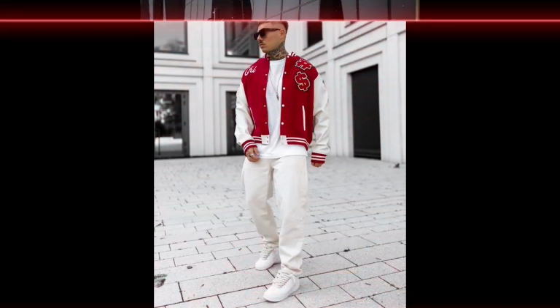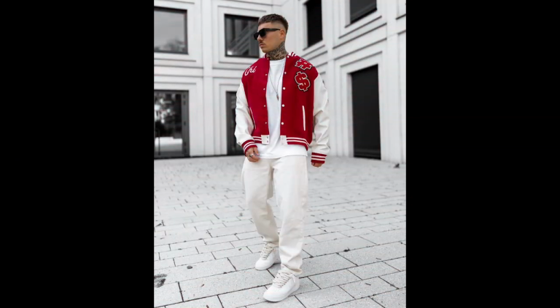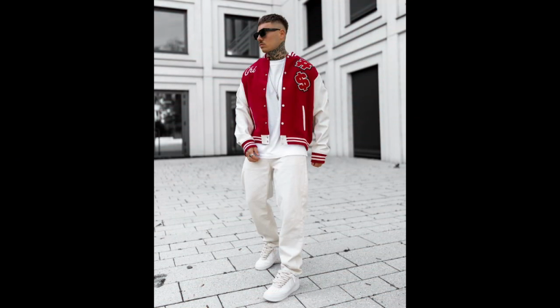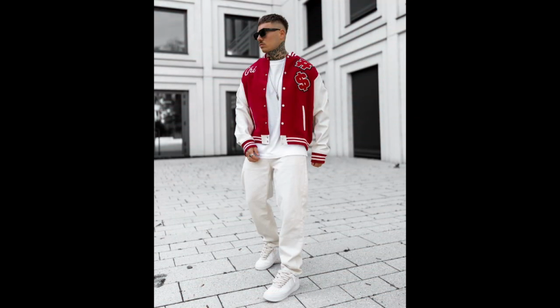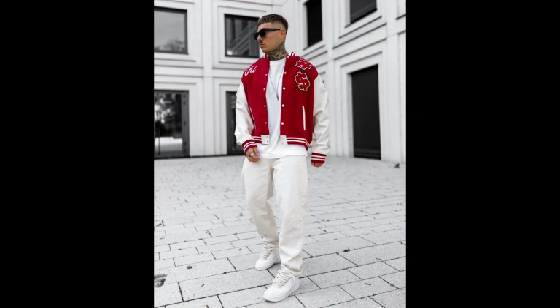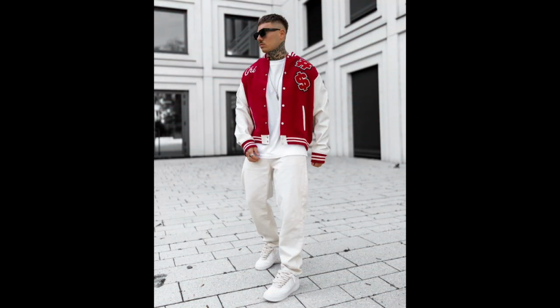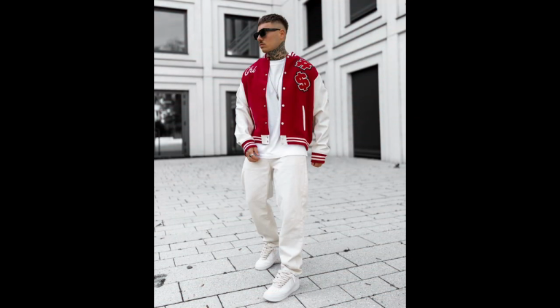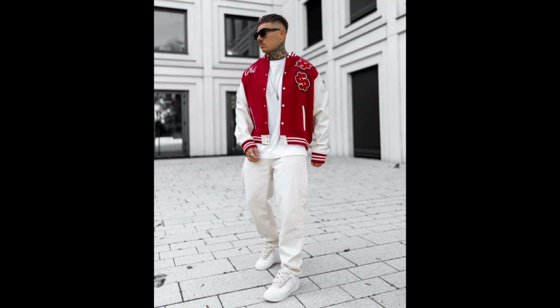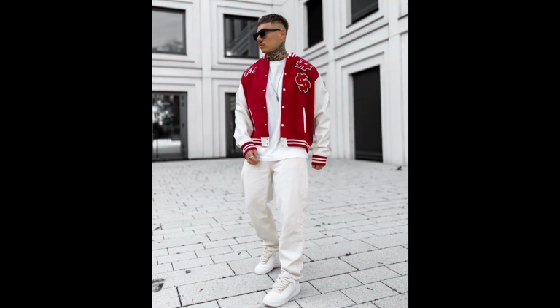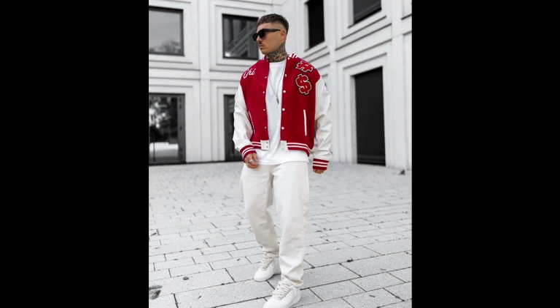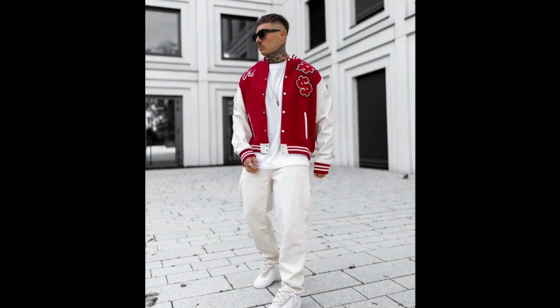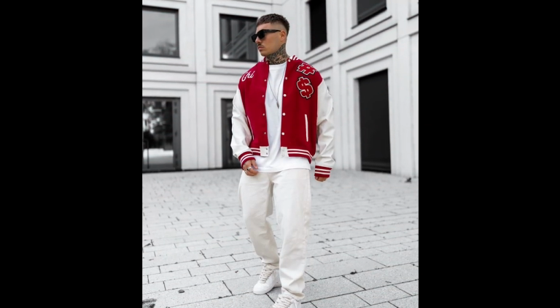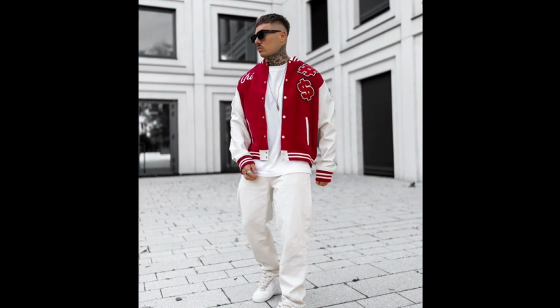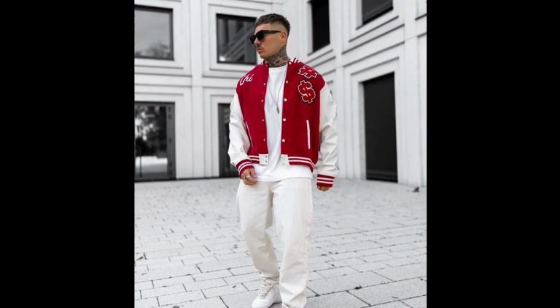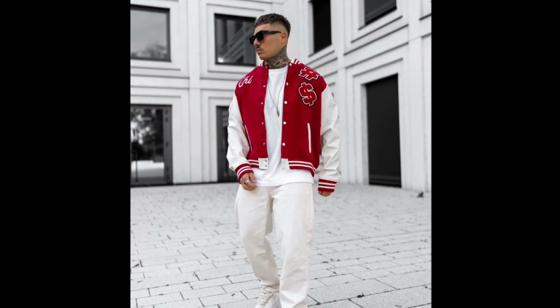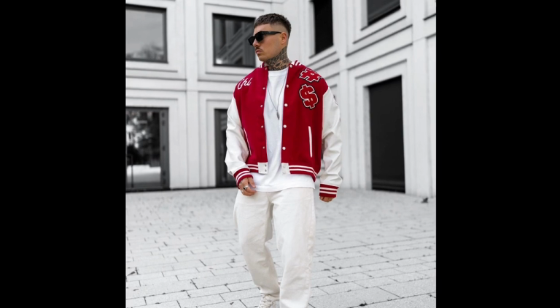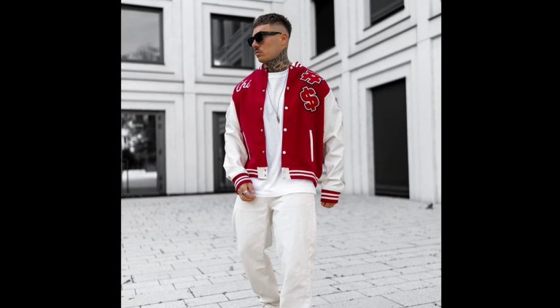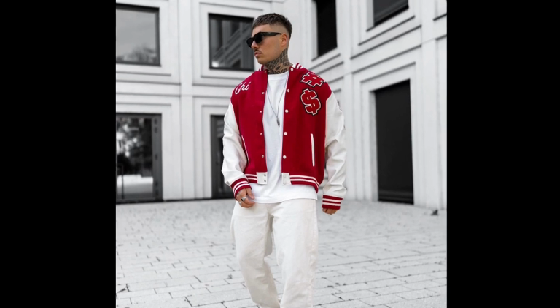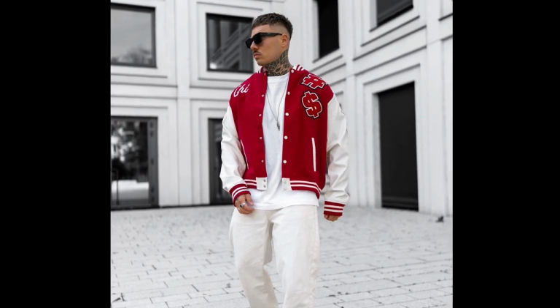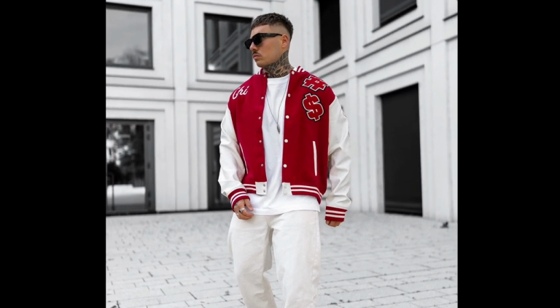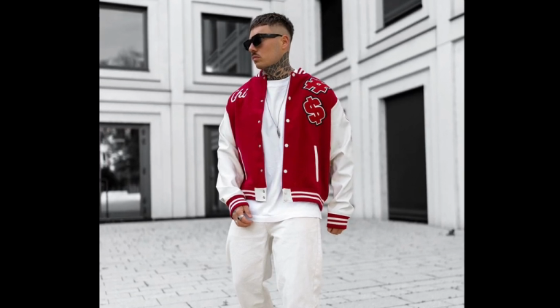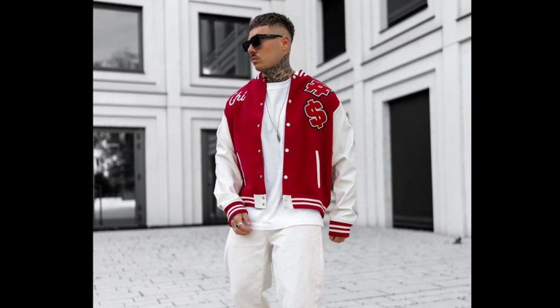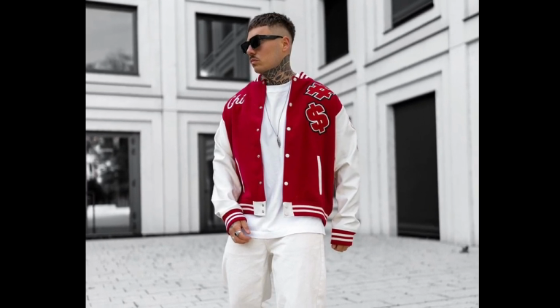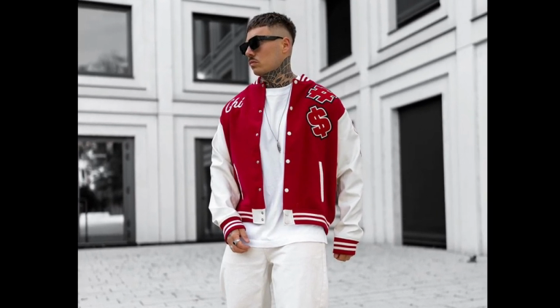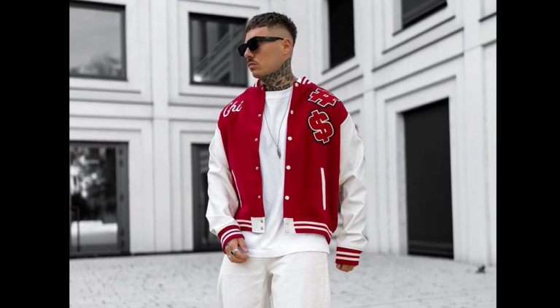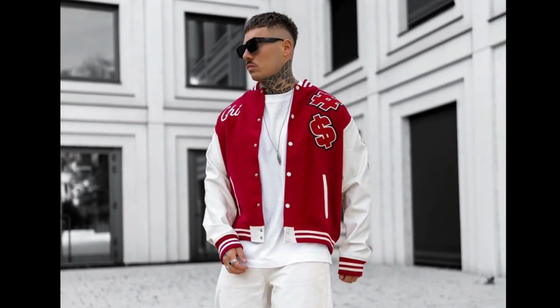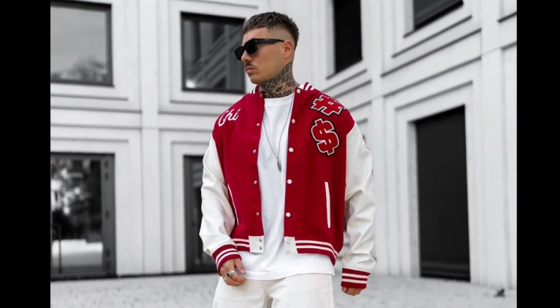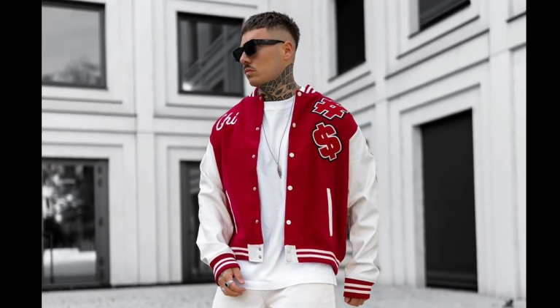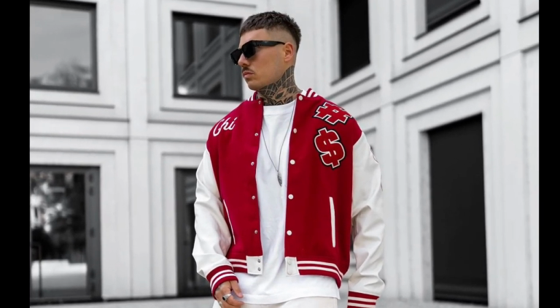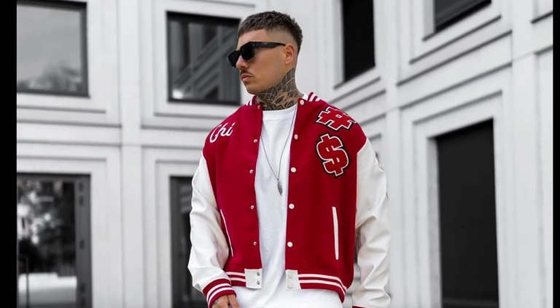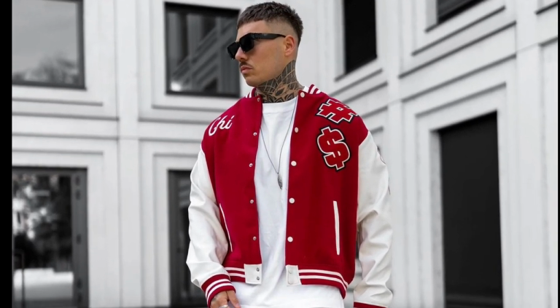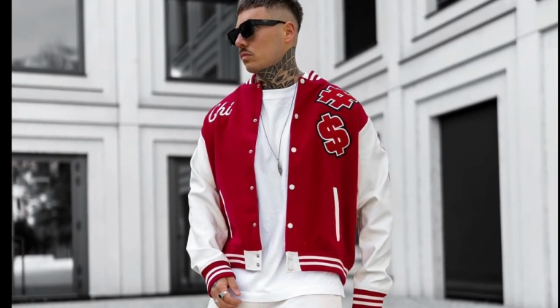For the next outfit, you can try a white t-shirt layered with a red and white jacket.